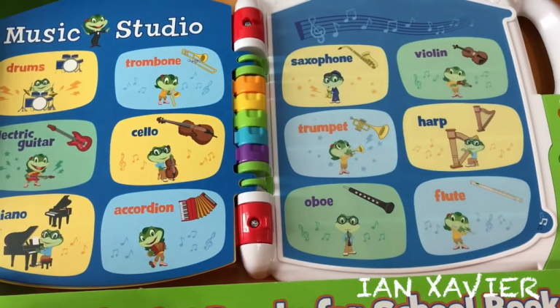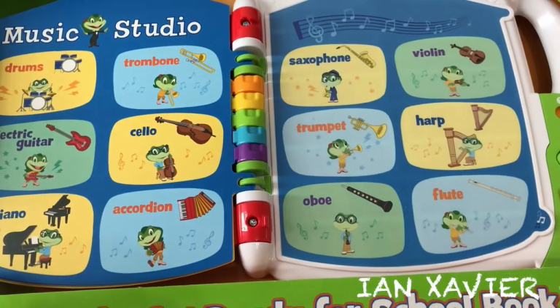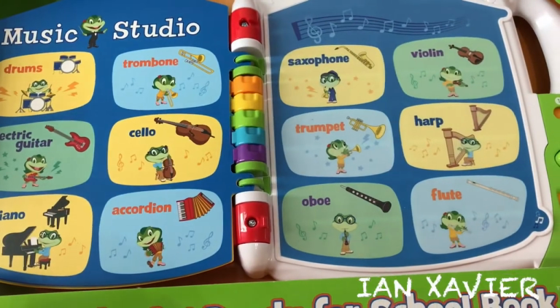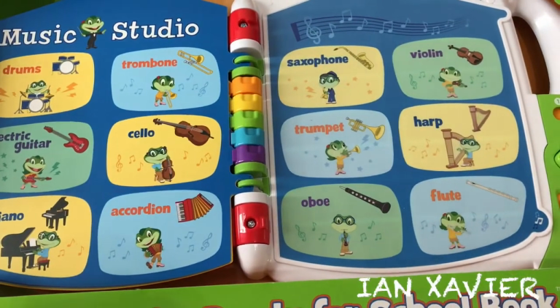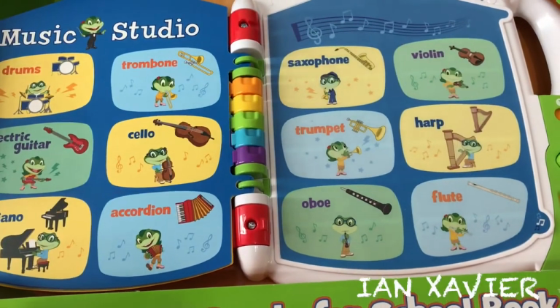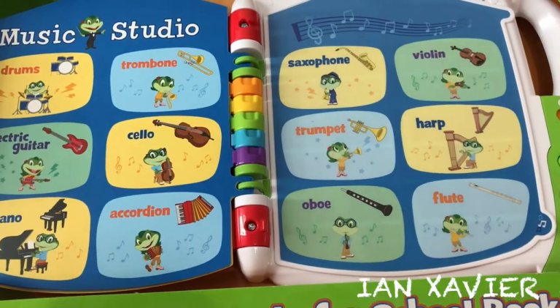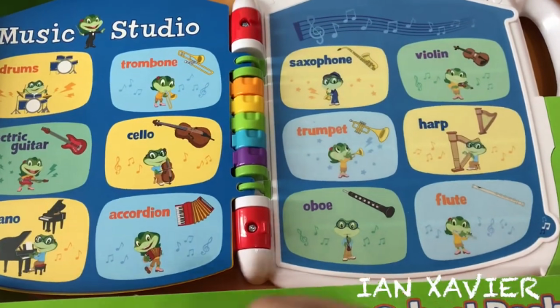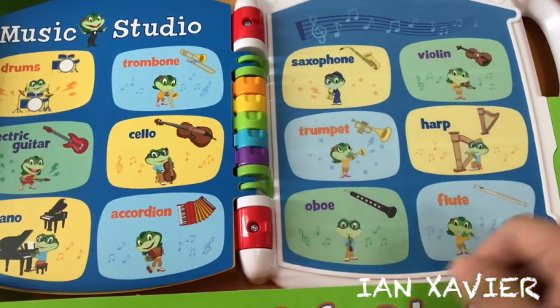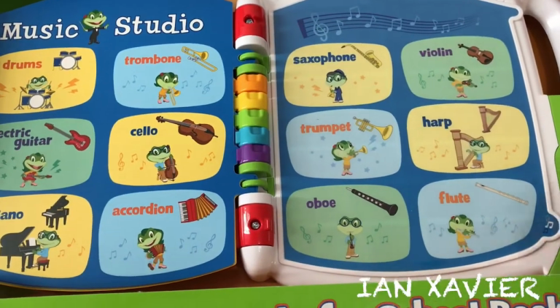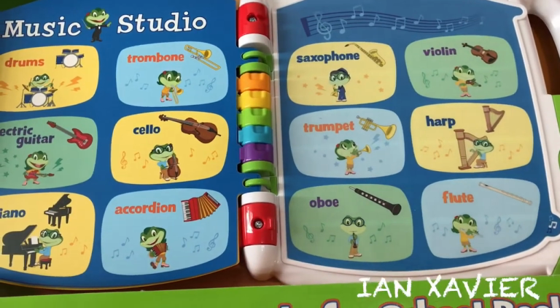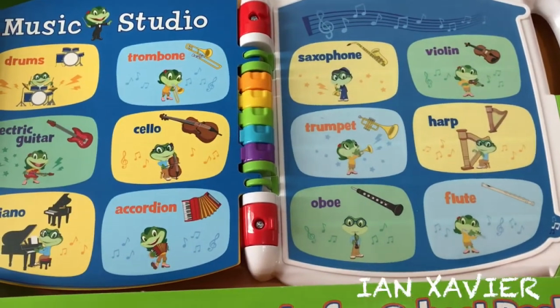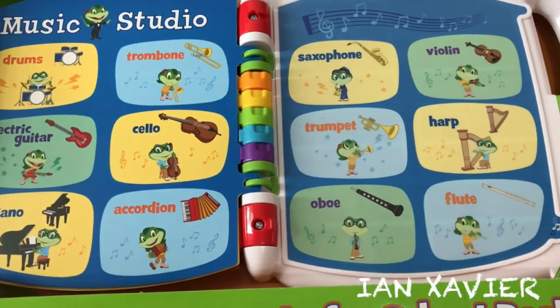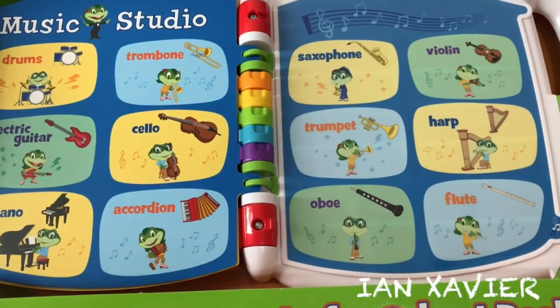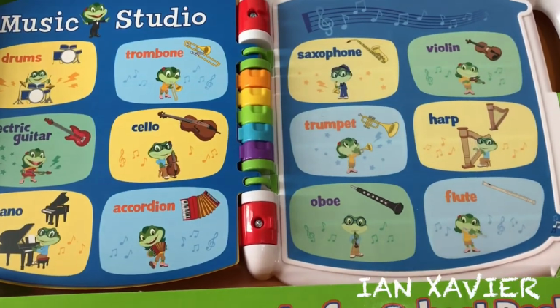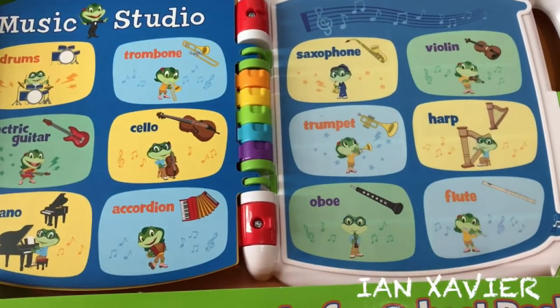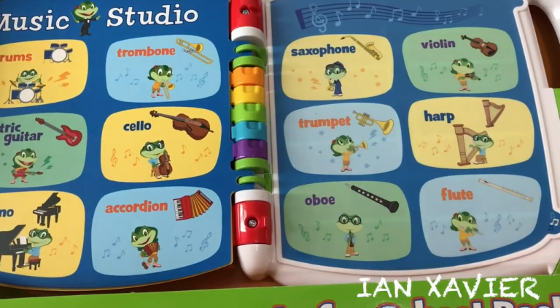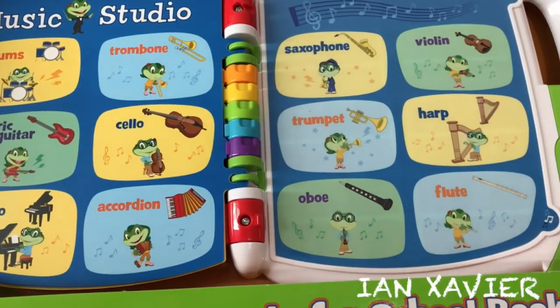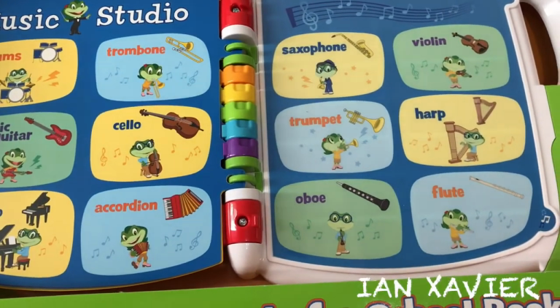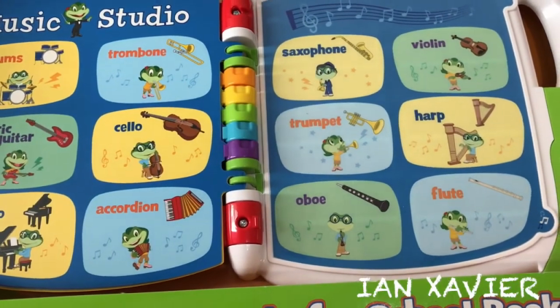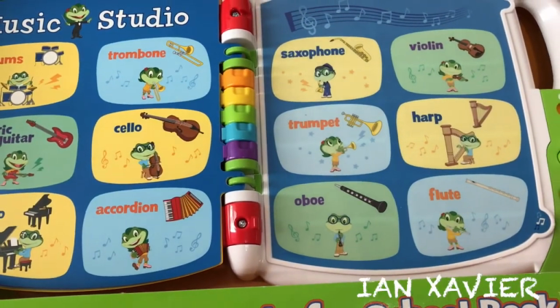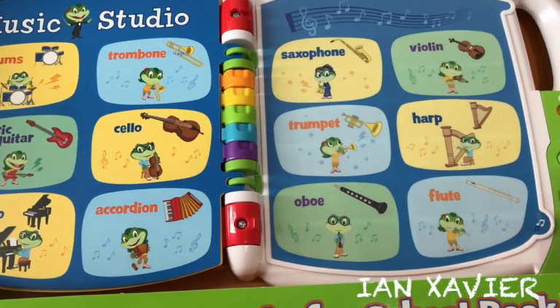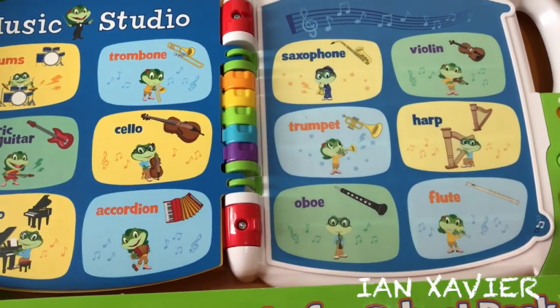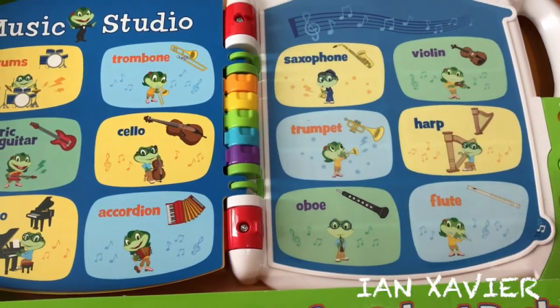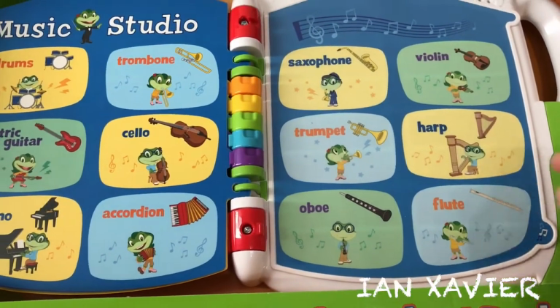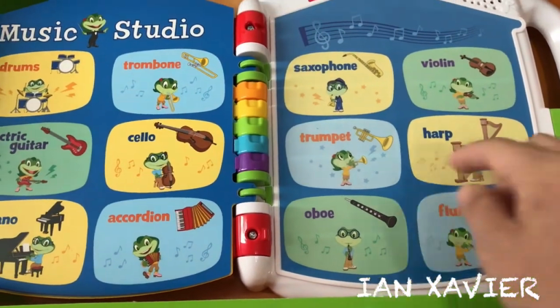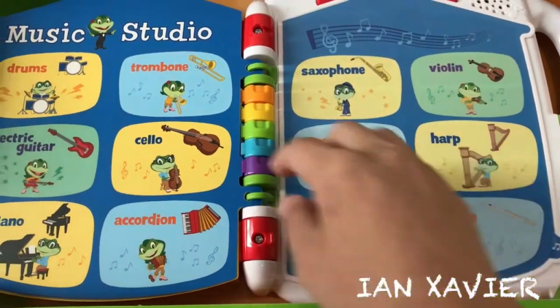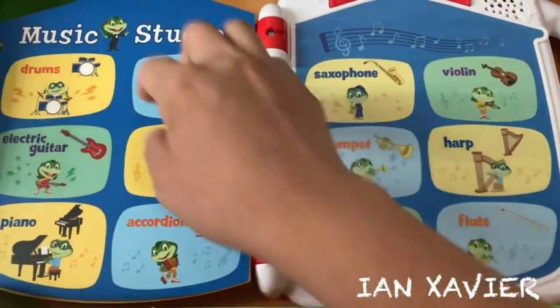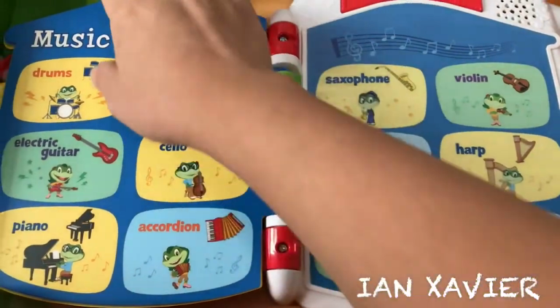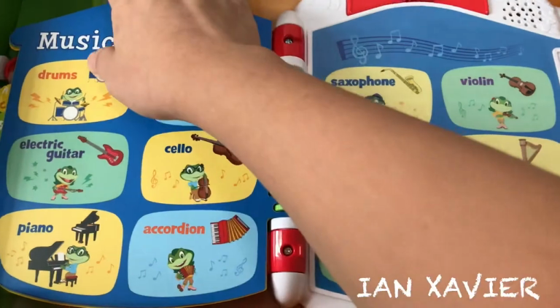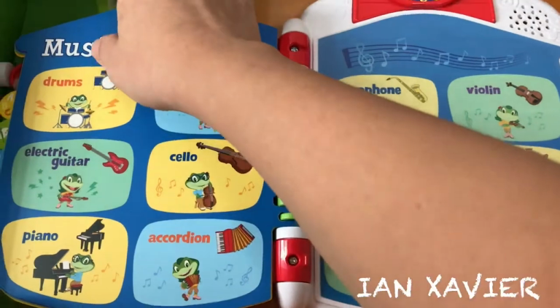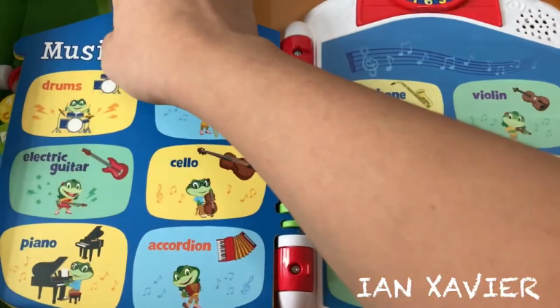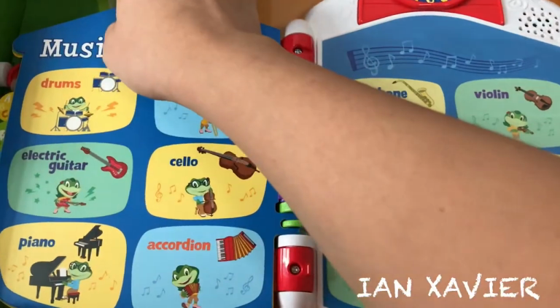Music Studio. Let's play a find-it game. Find the cello.